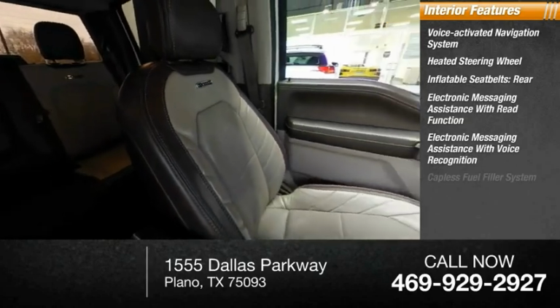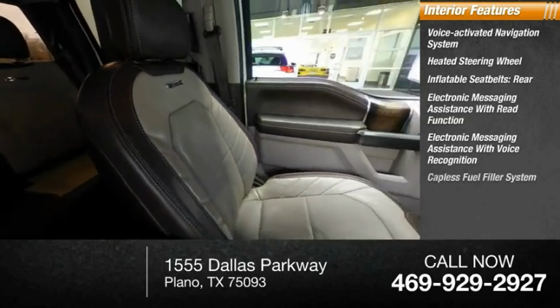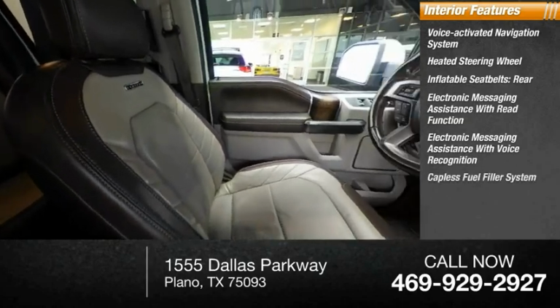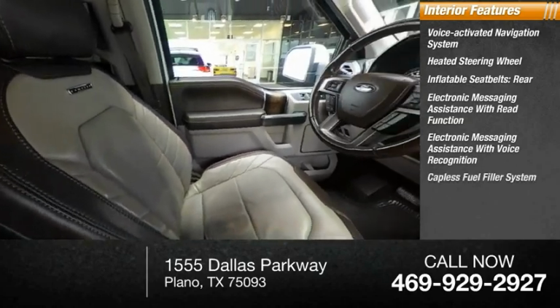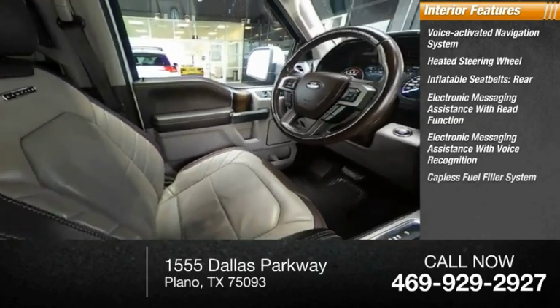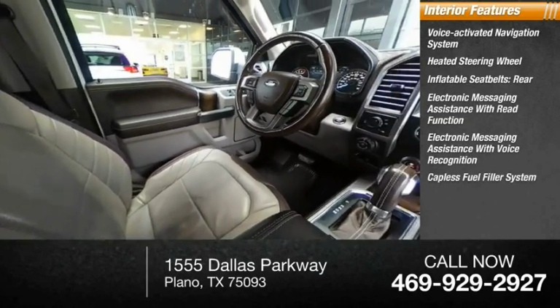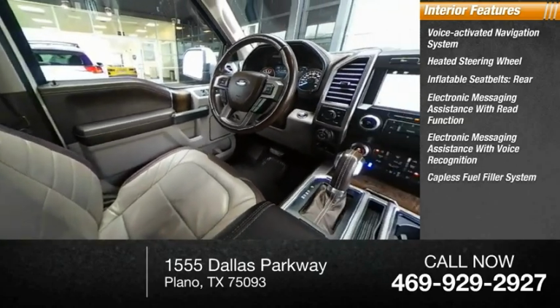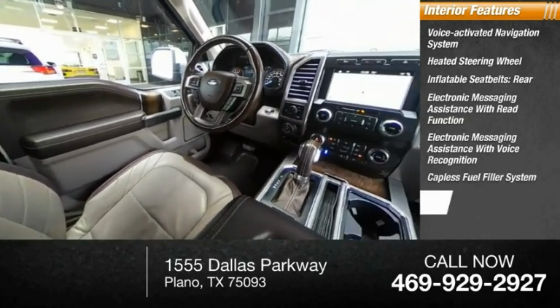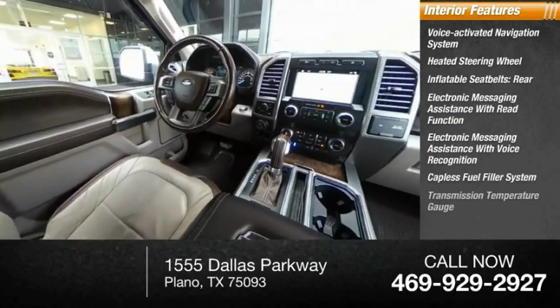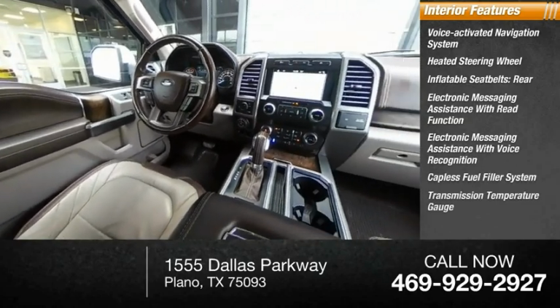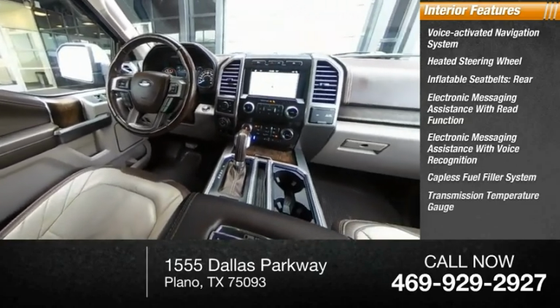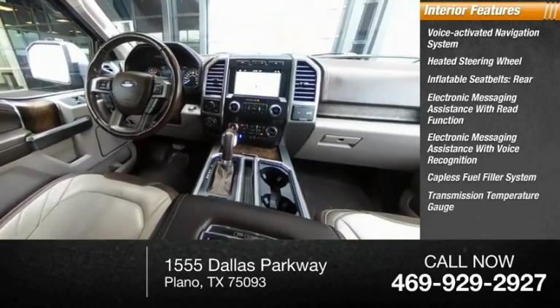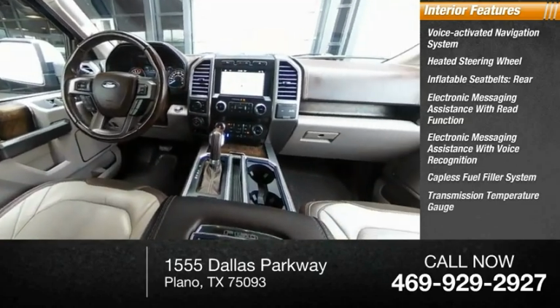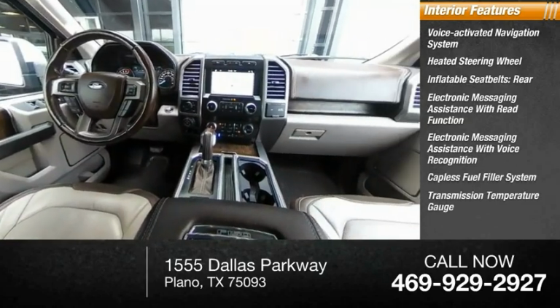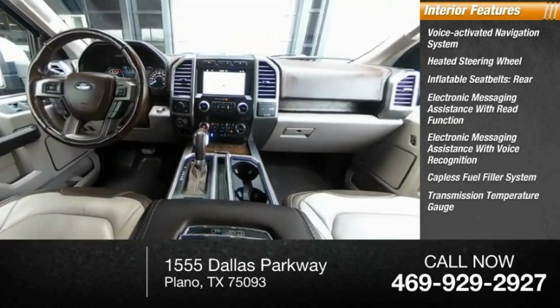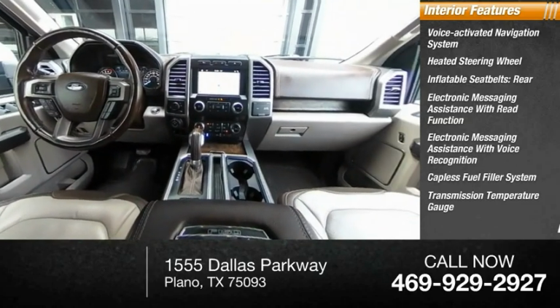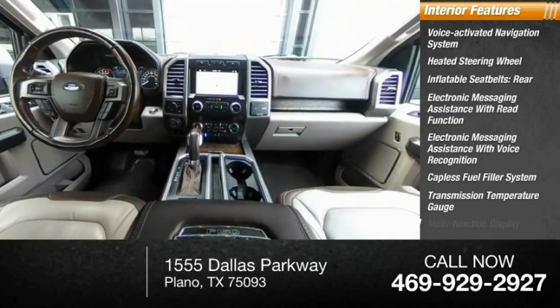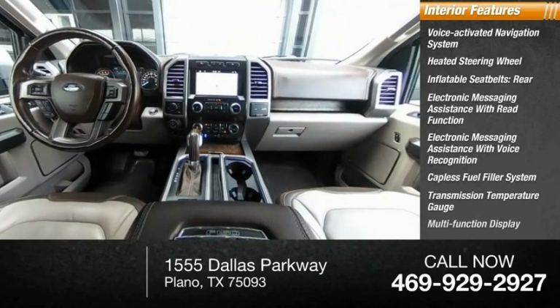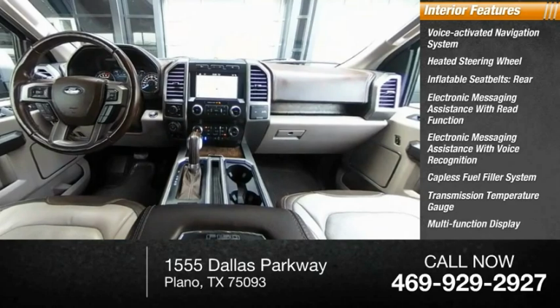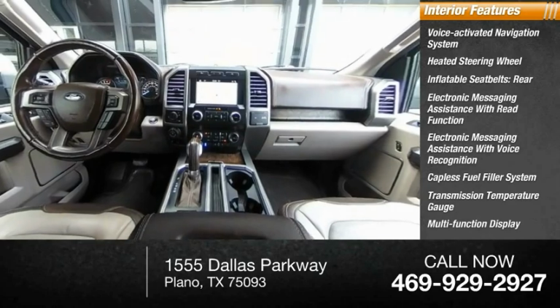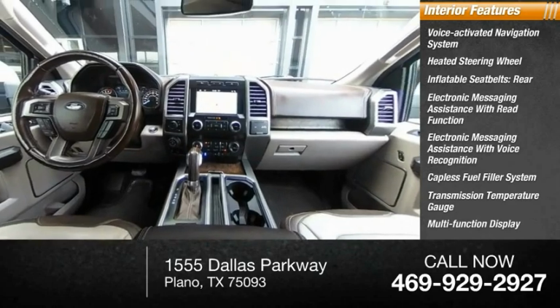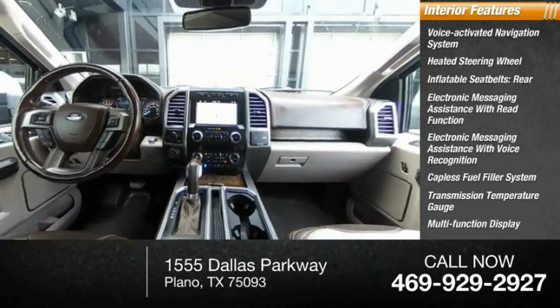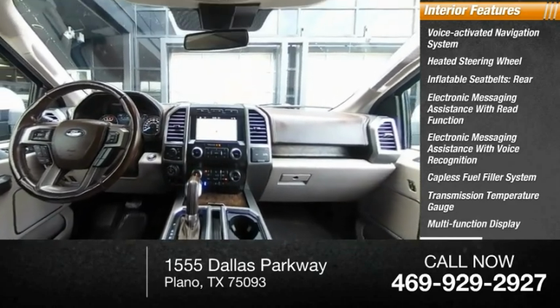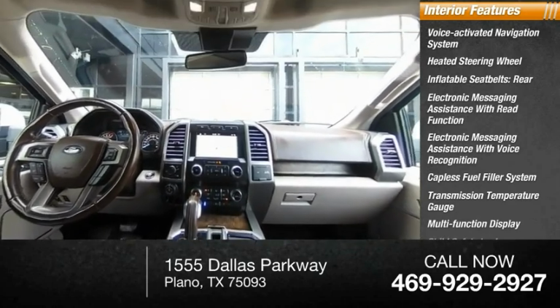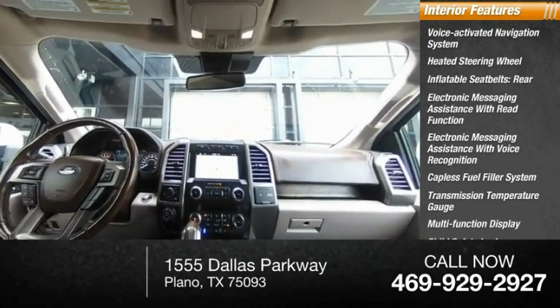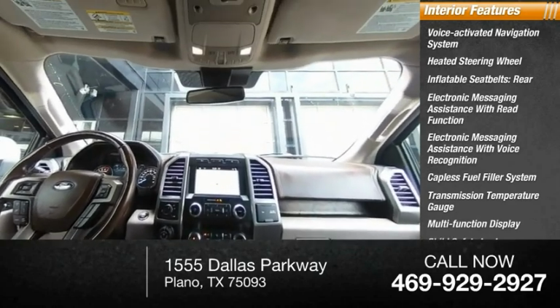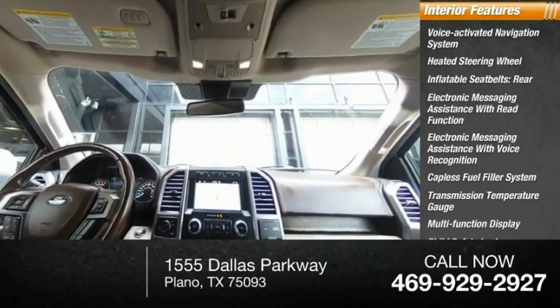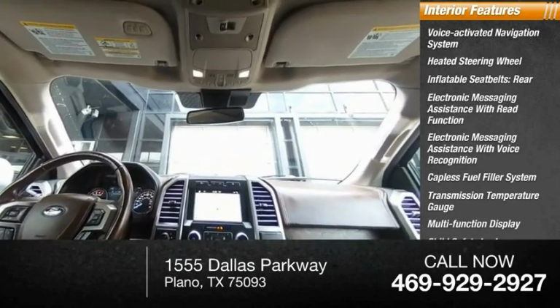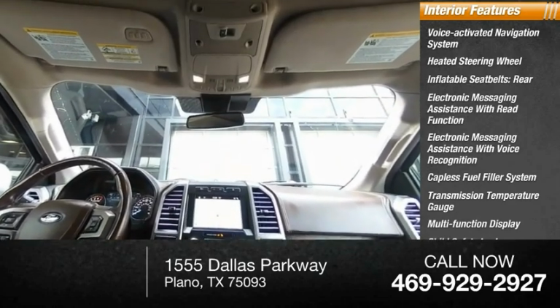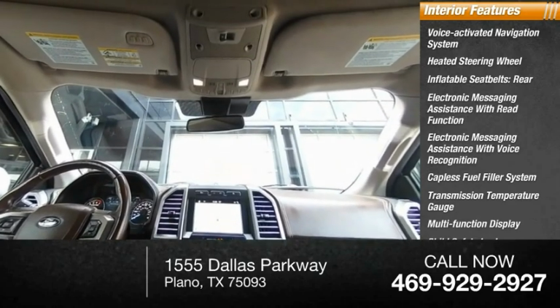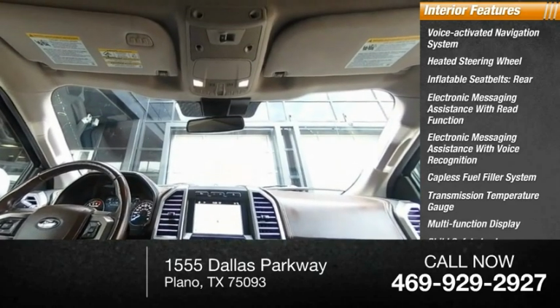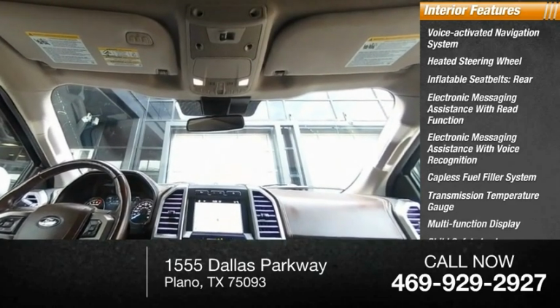Additional features include a capless fuel filler system, transmission temperature gauge, multifunction display, child safety locks, and tachometer.